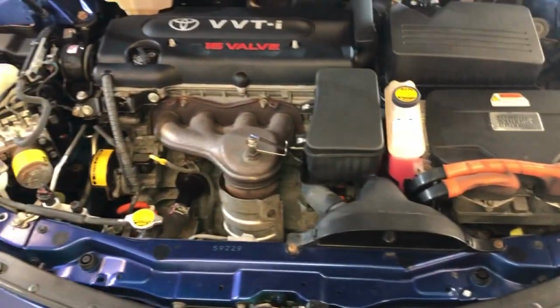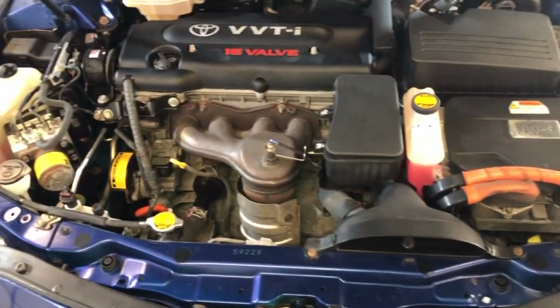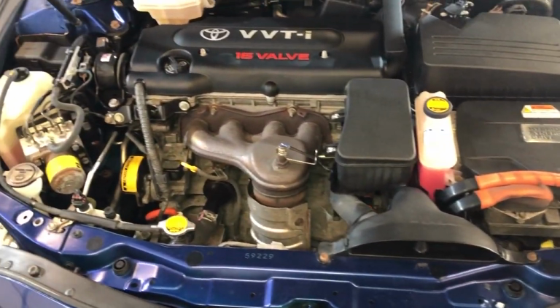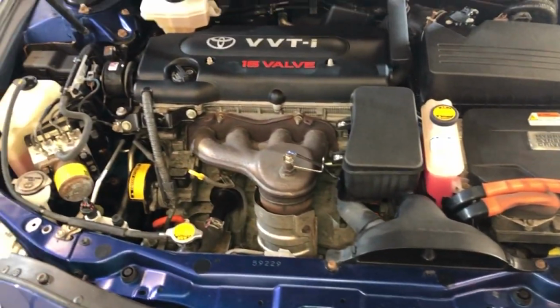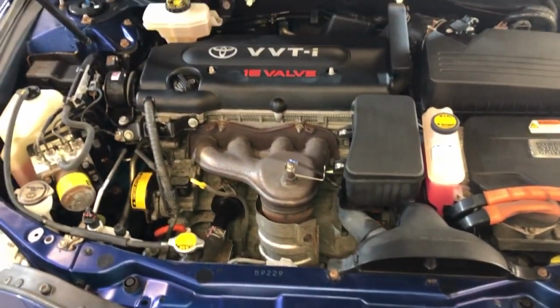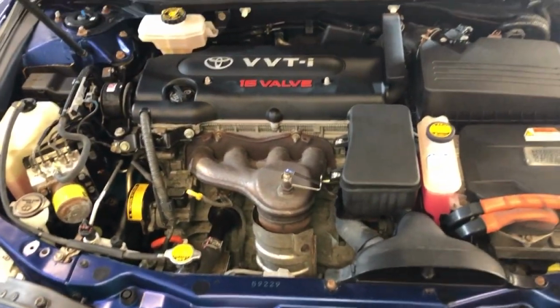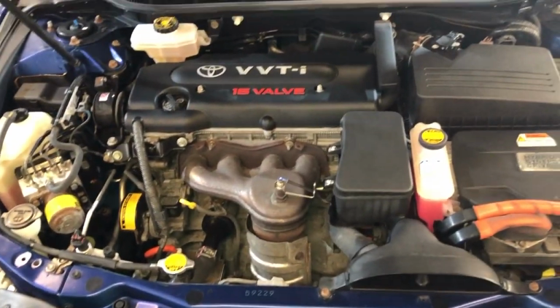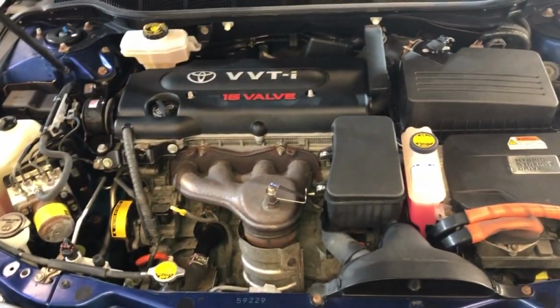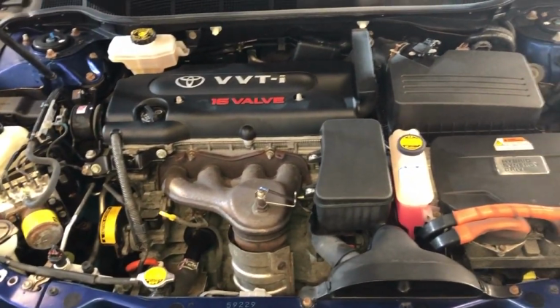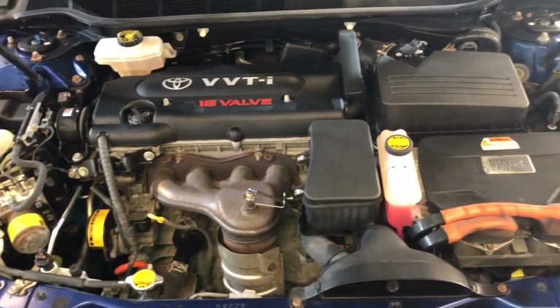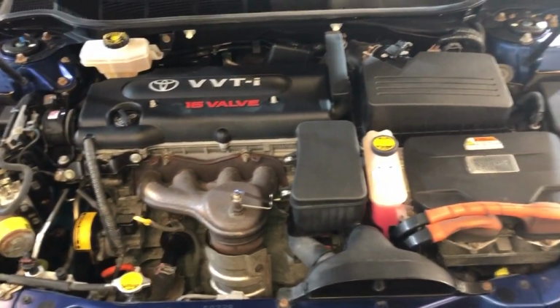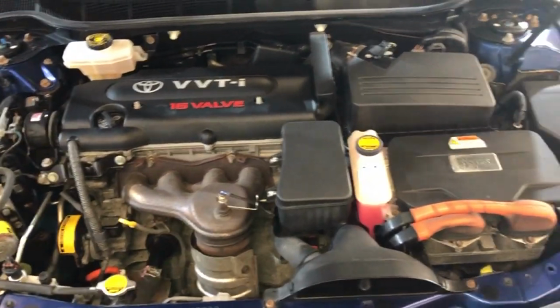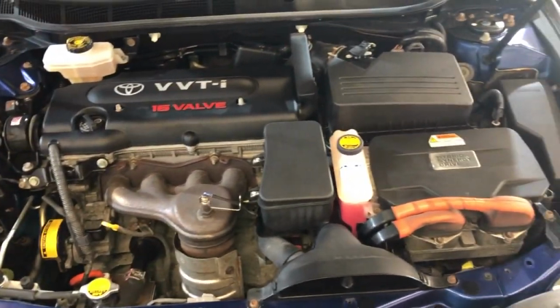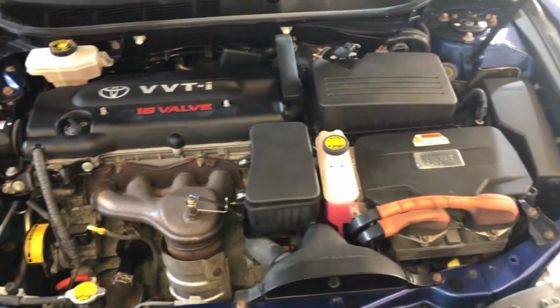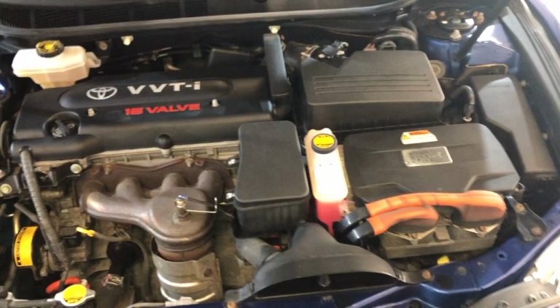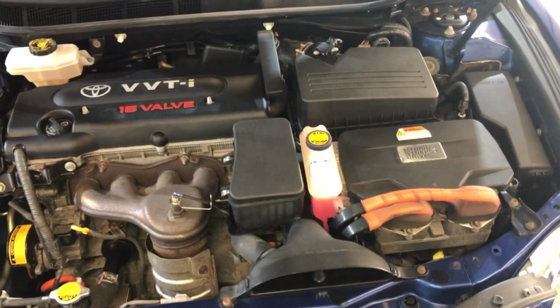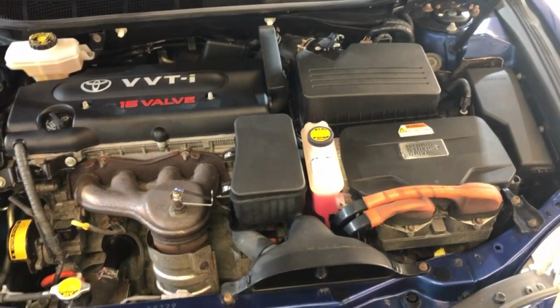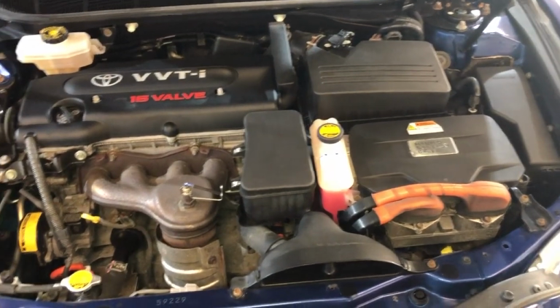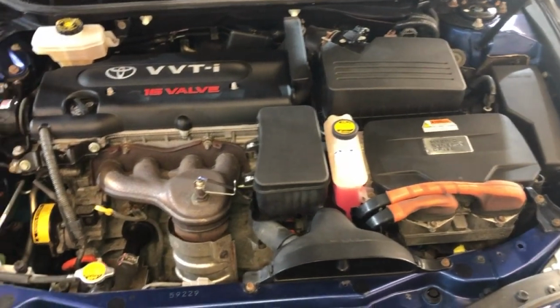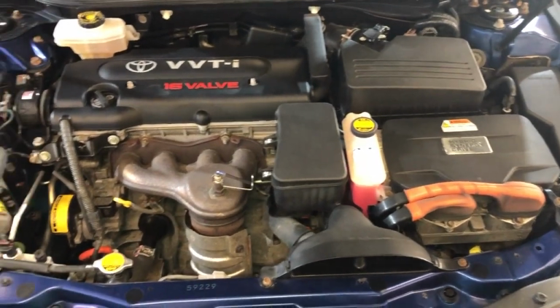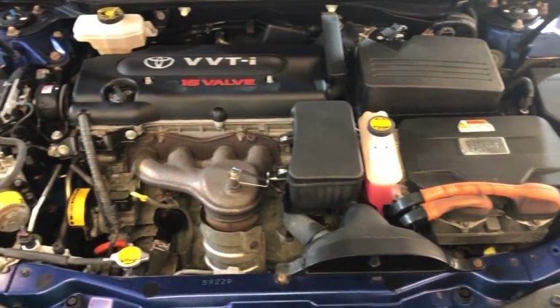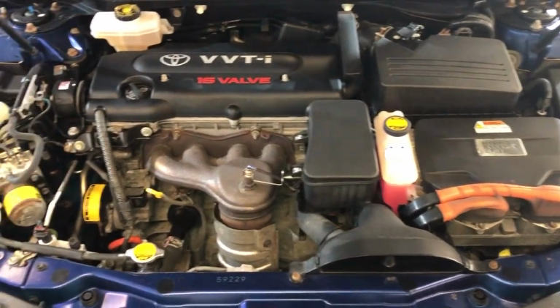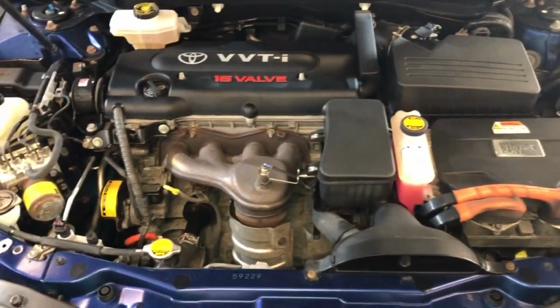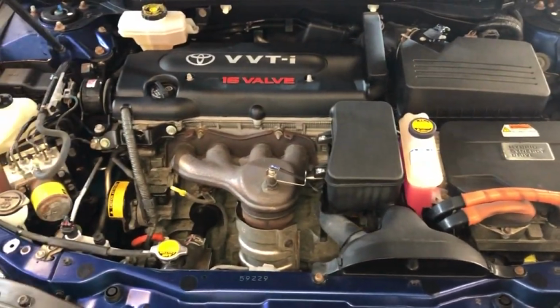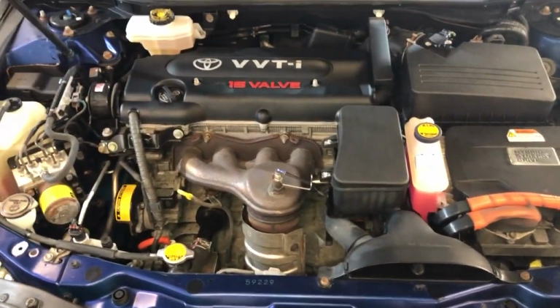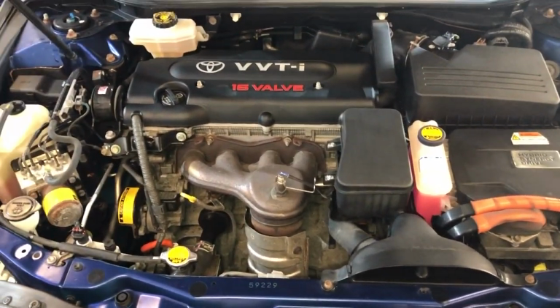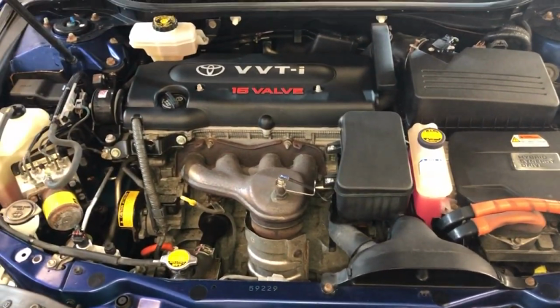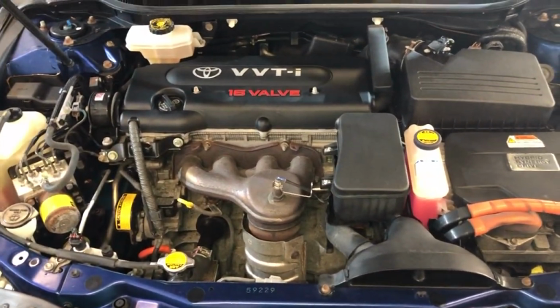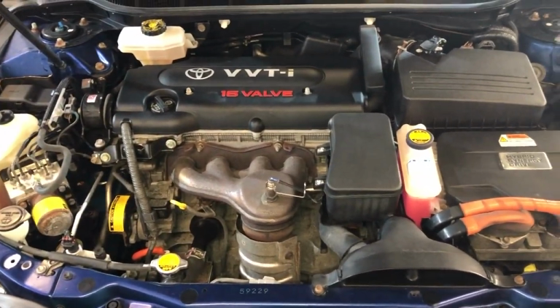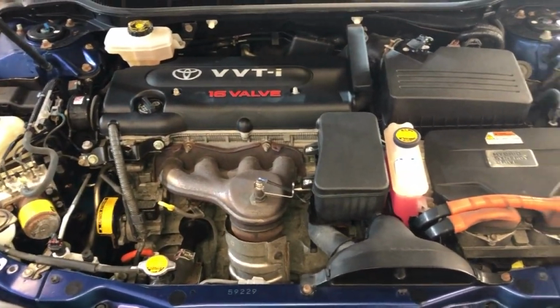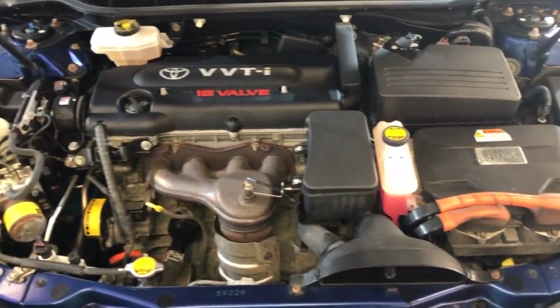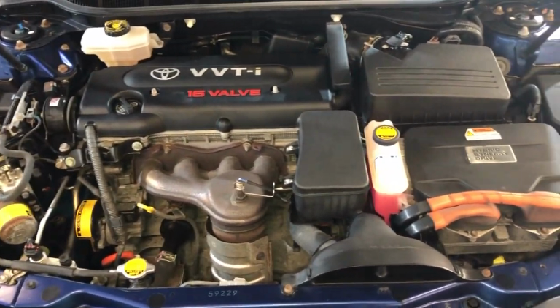A beautiful 2008 Toyota Camry Hybrid, loaded, very nice car.